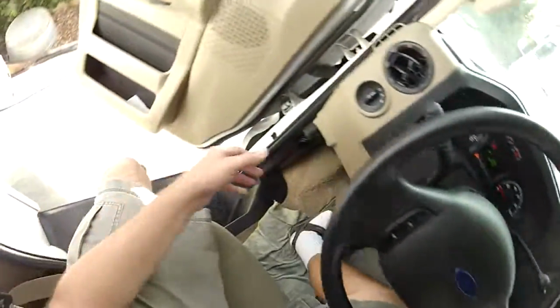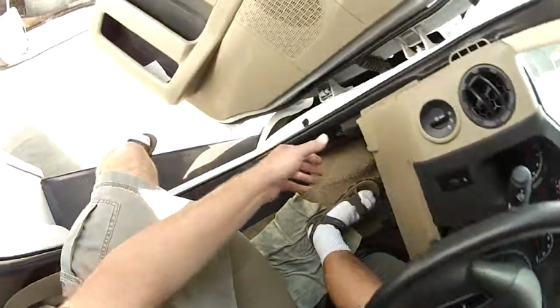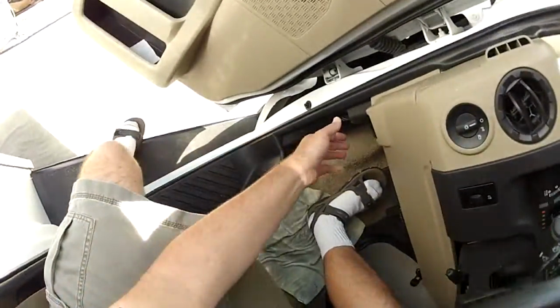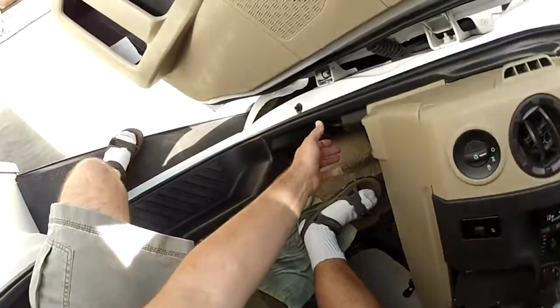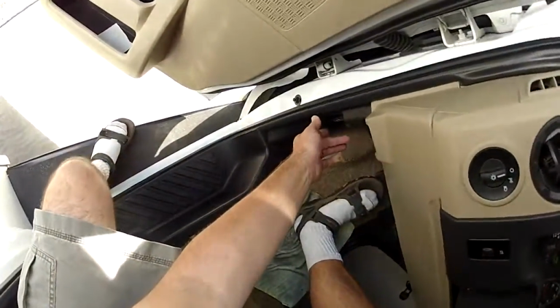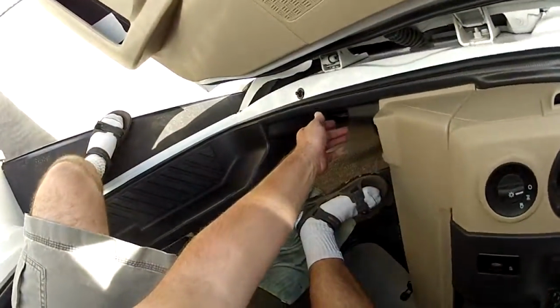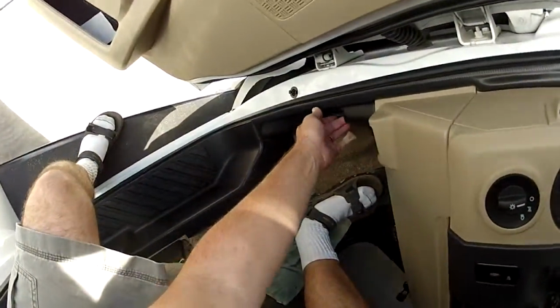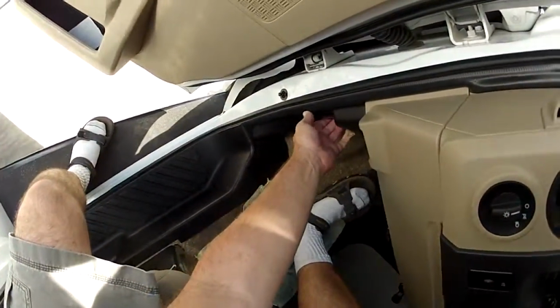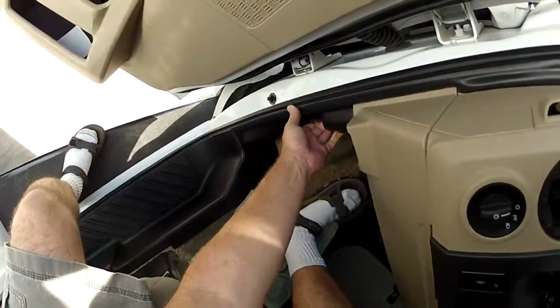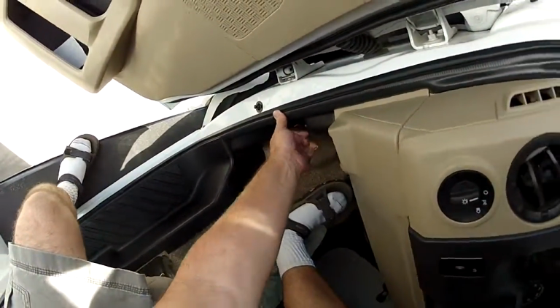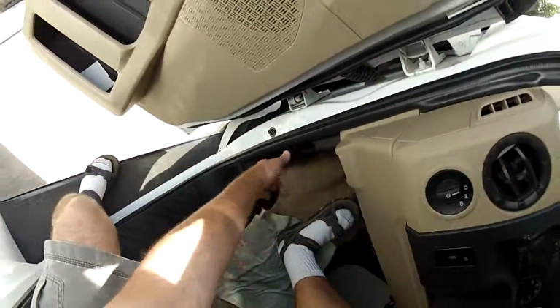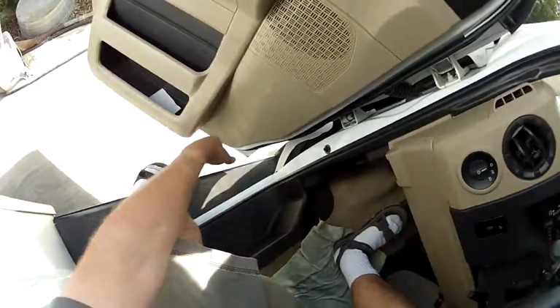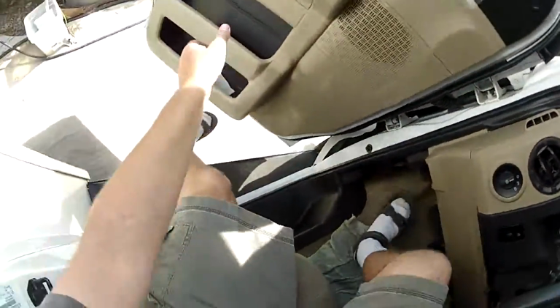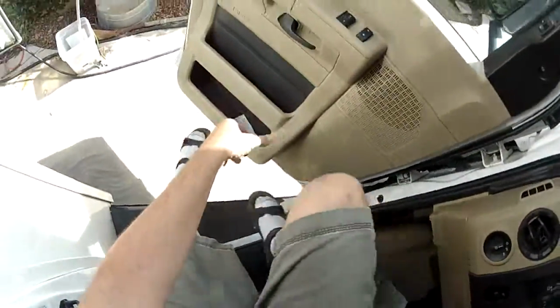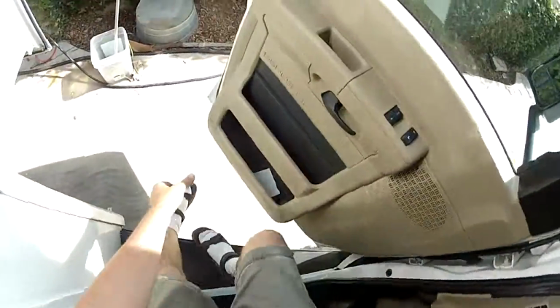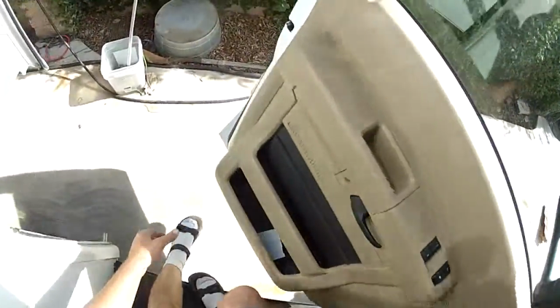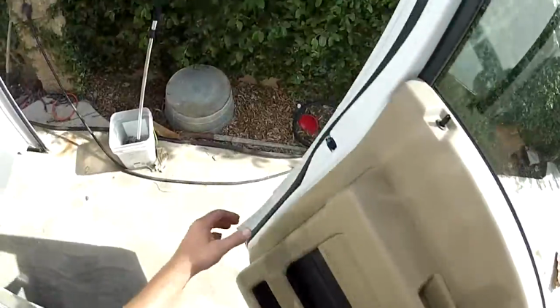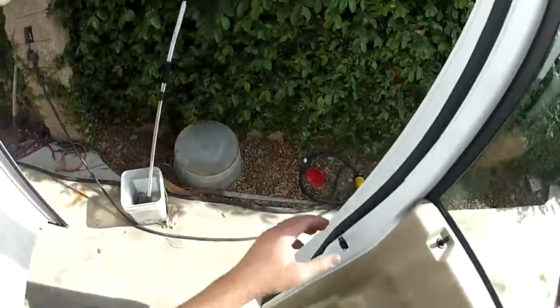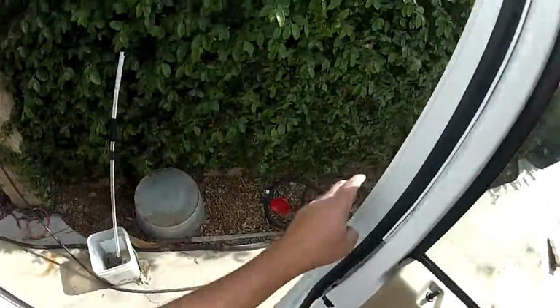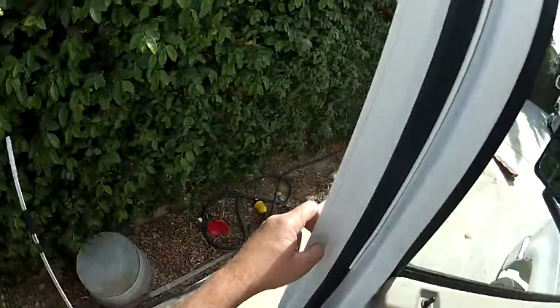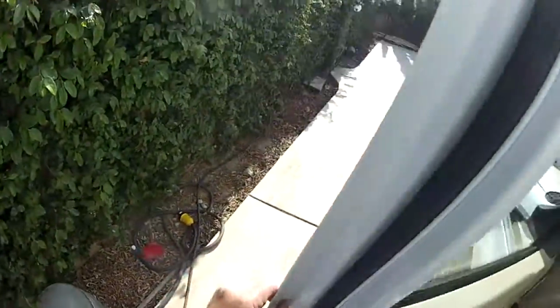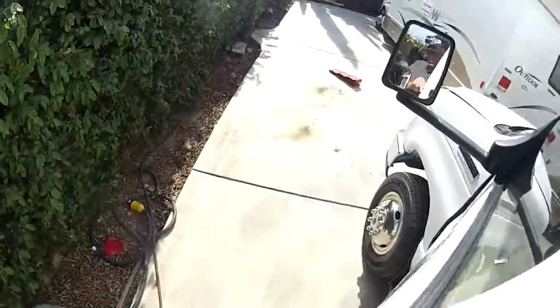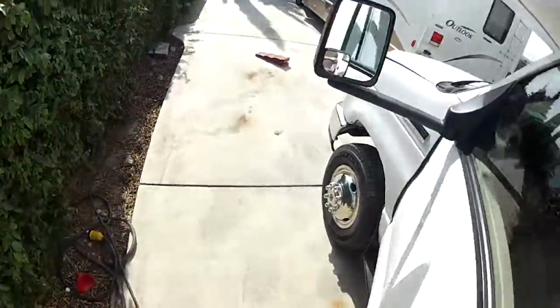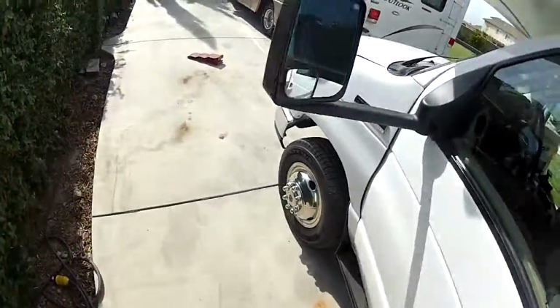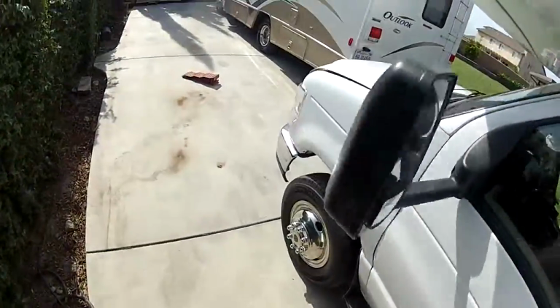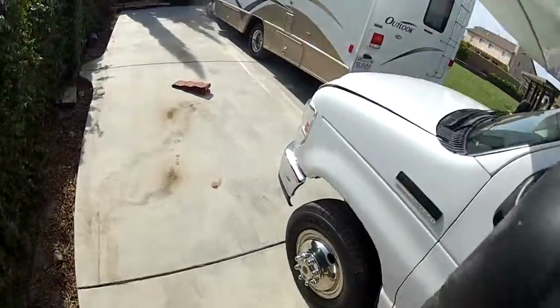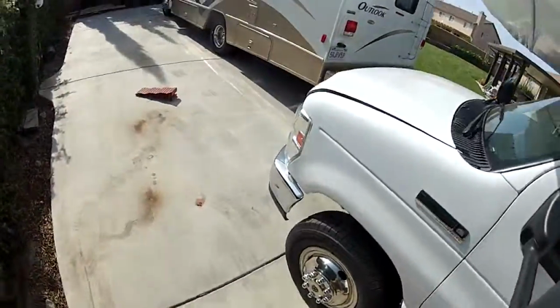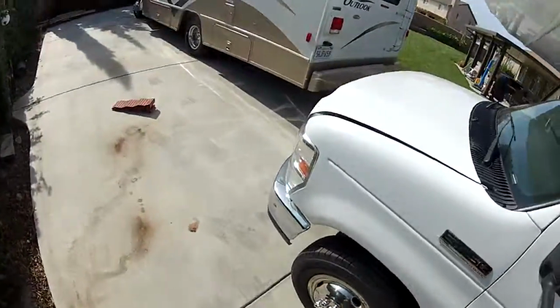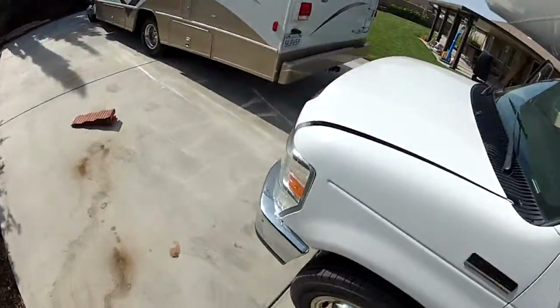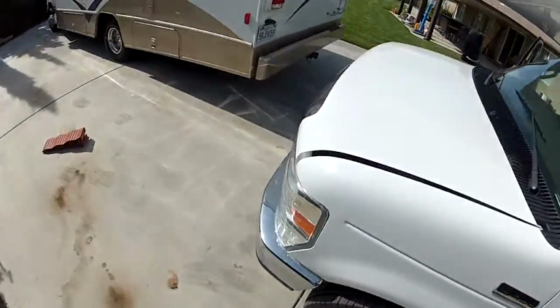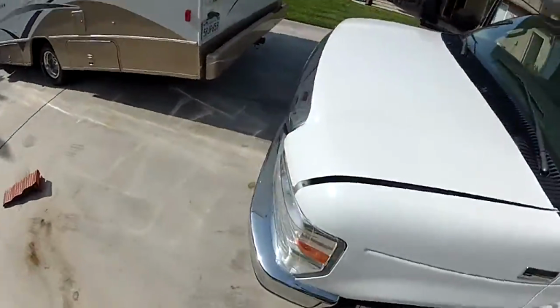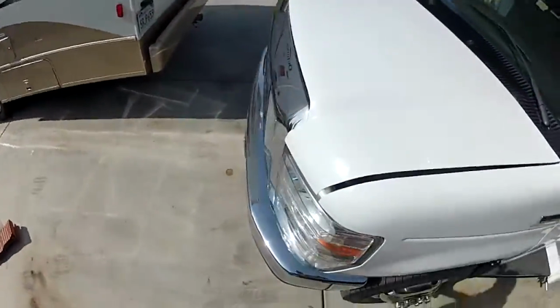Let's look at the engine. This is a chassis video so we're going to take a look at the engine. The engine is running right now.